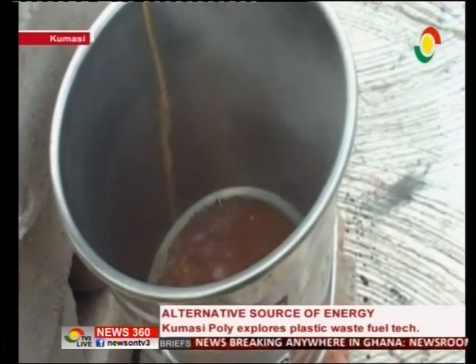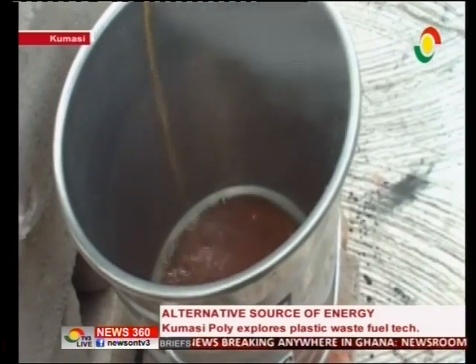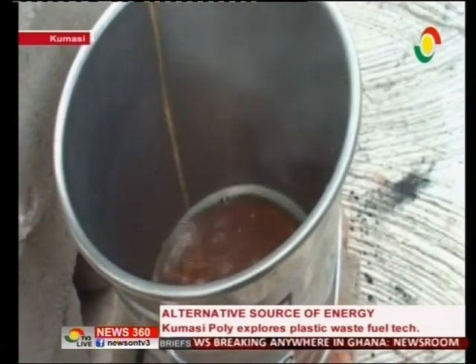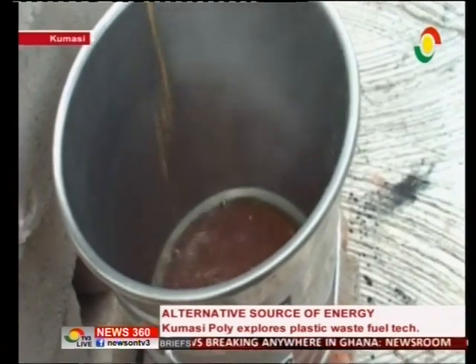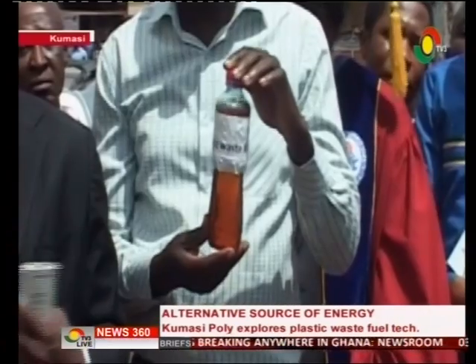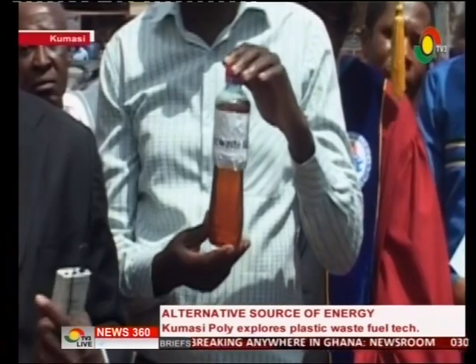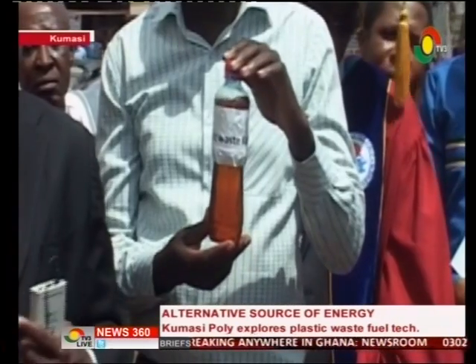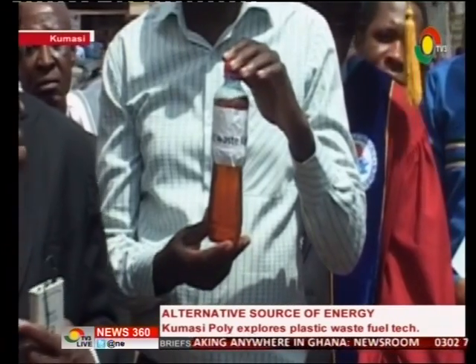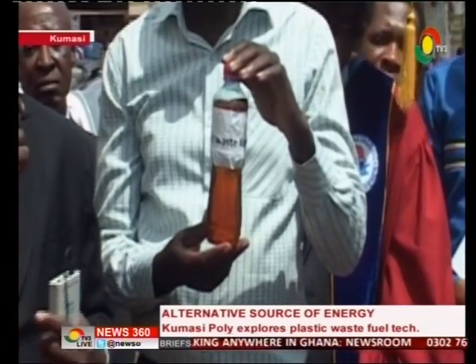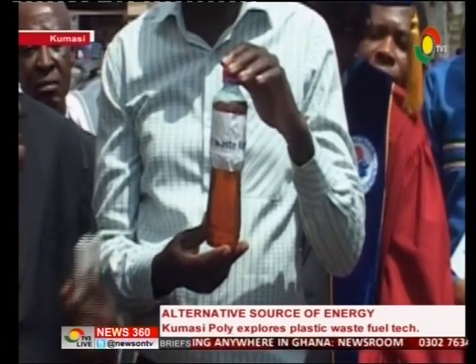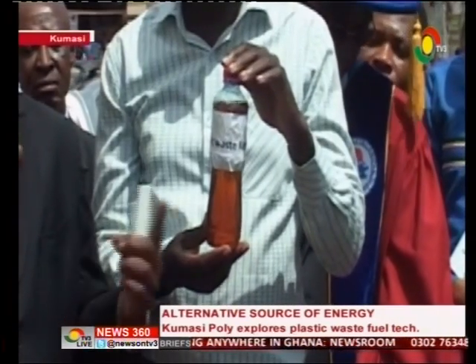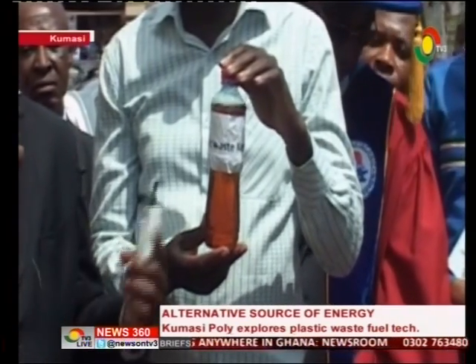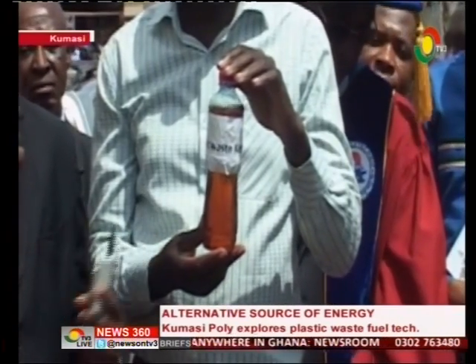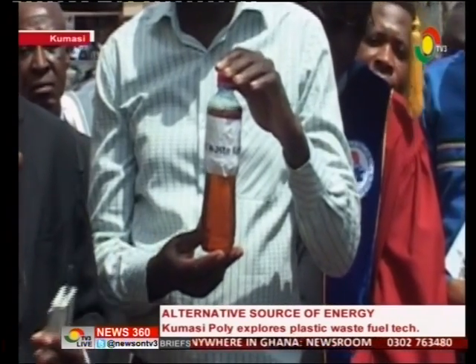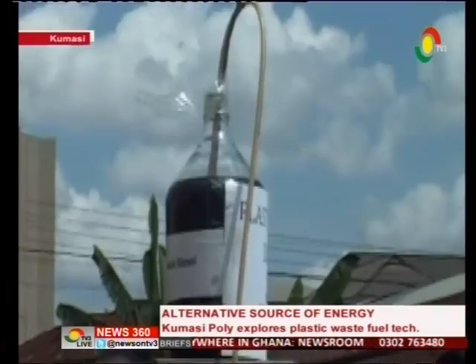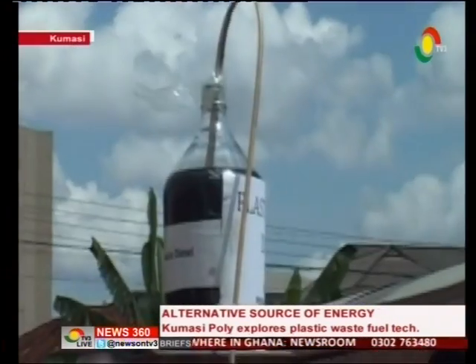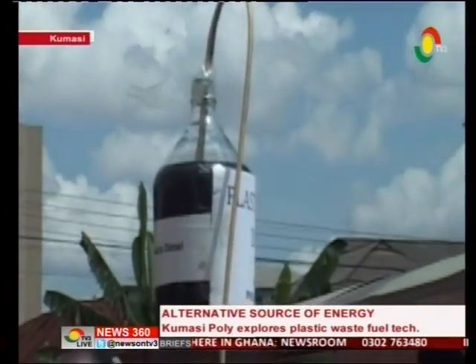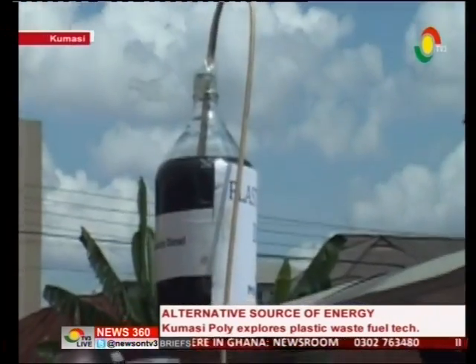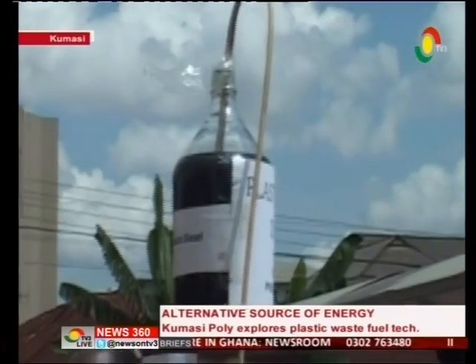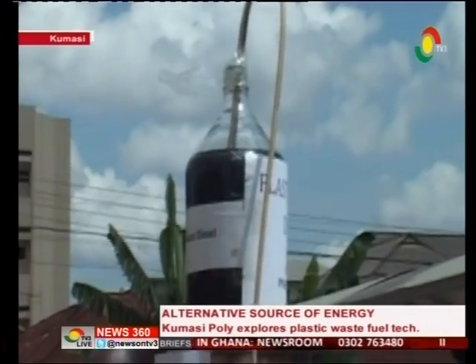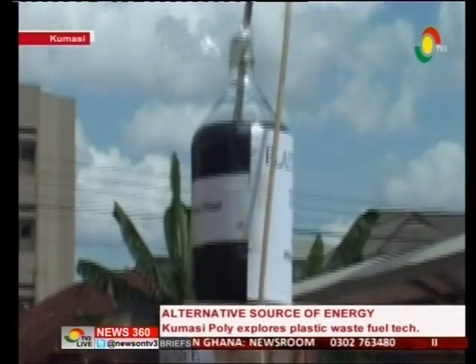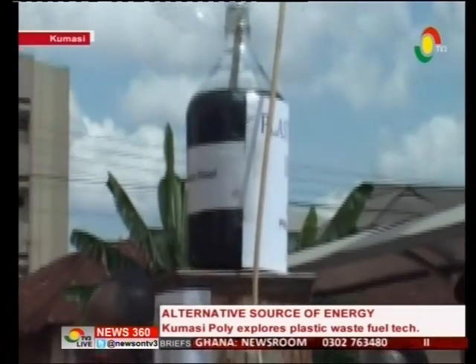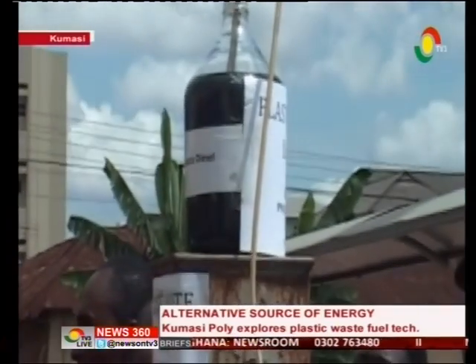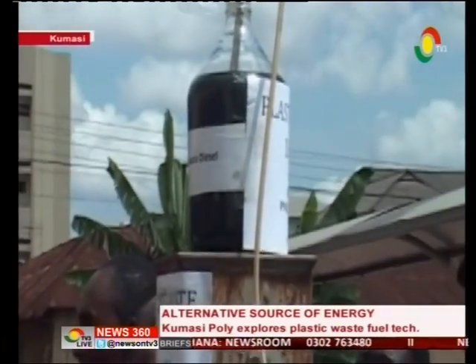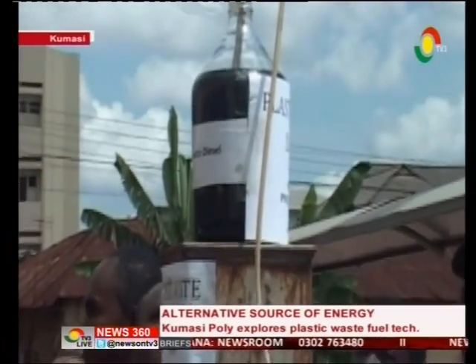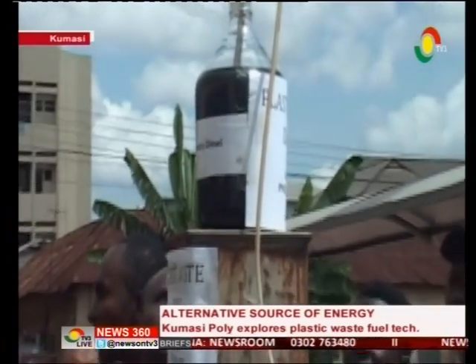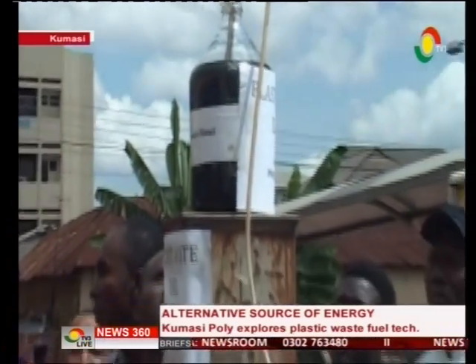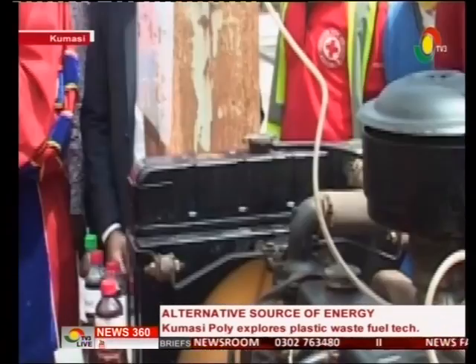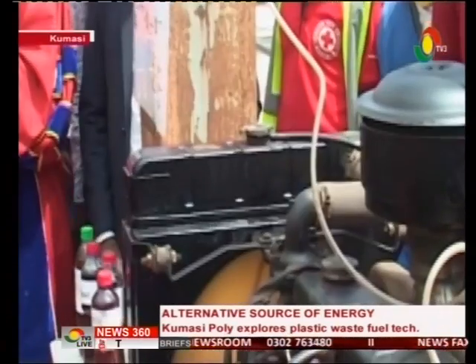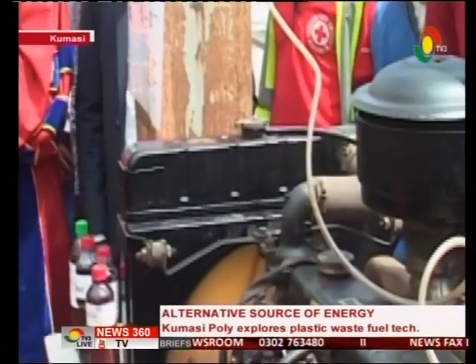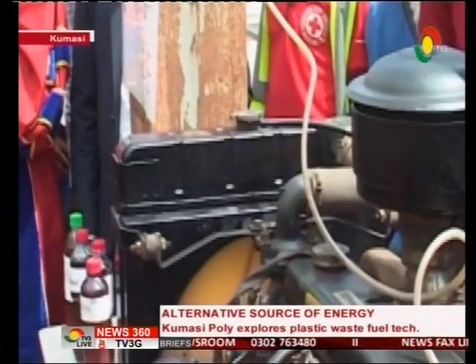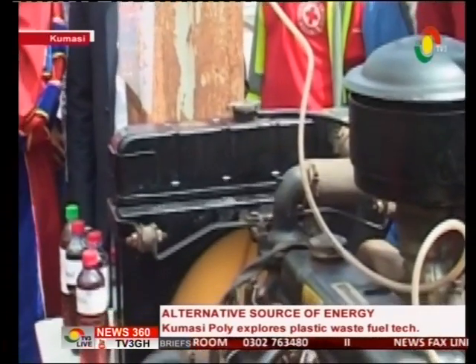A kilogram of plastic is capable of producing 0.8 liters of fuel of any kind. These petroleum products have been tested by both the Ghana Standards Authority and the Tema Refinery to be of high quality.